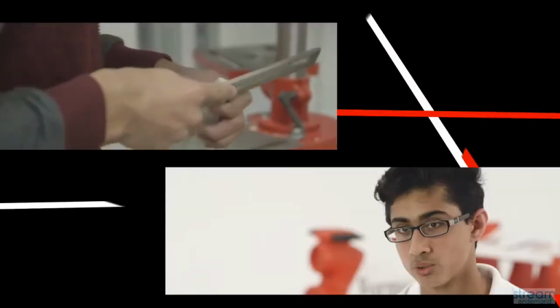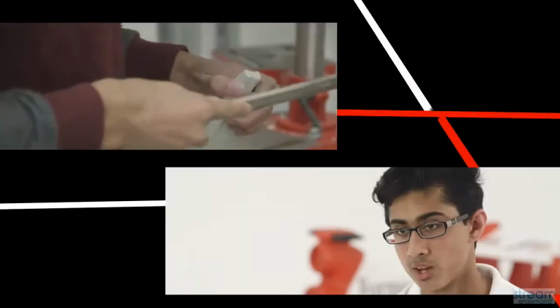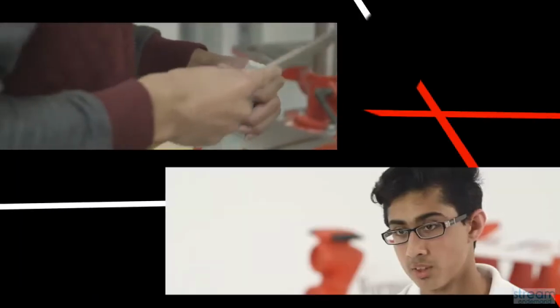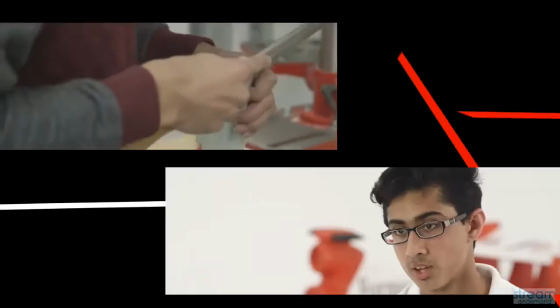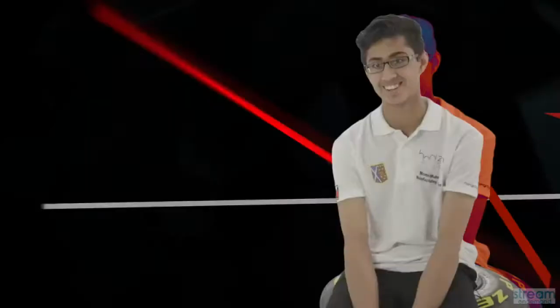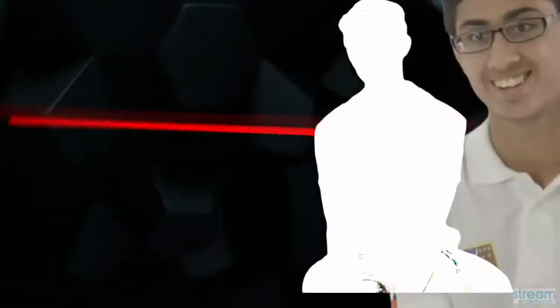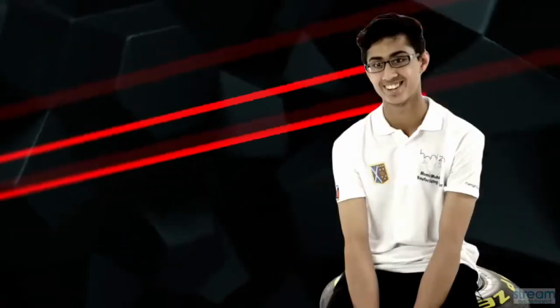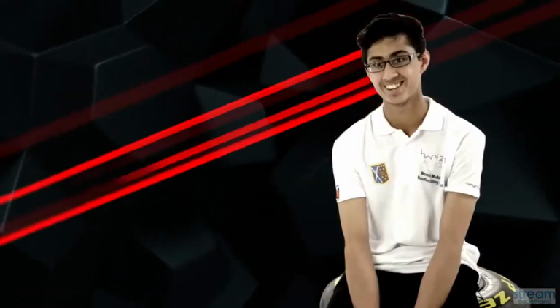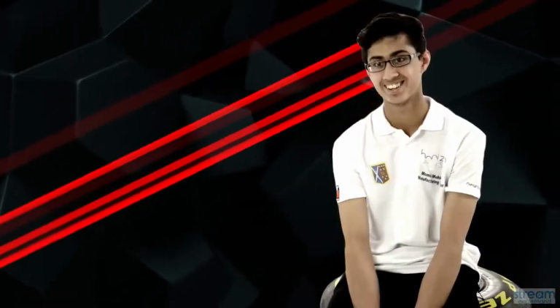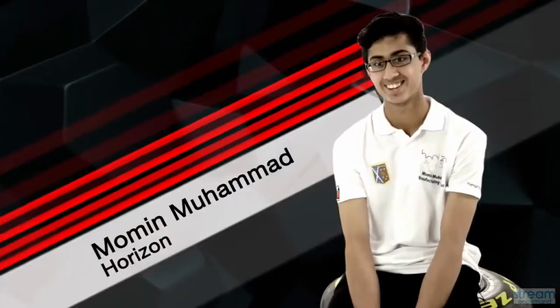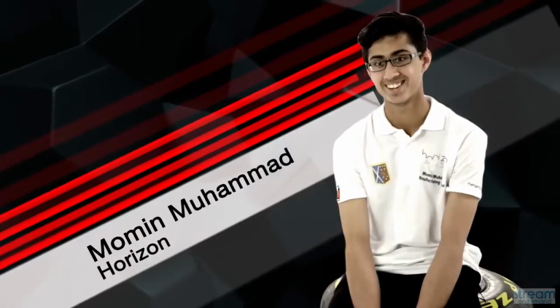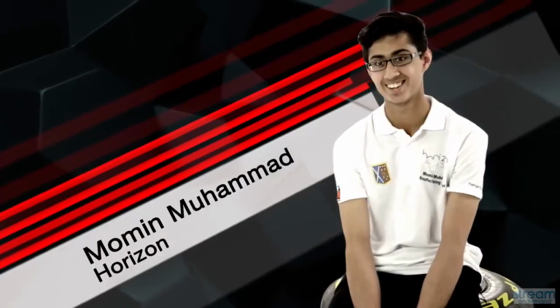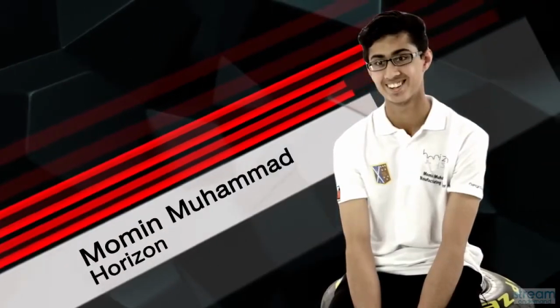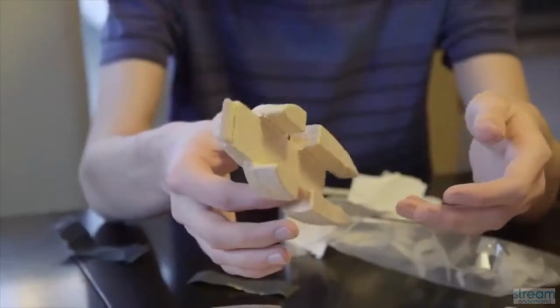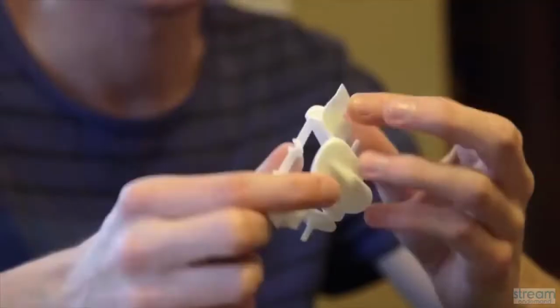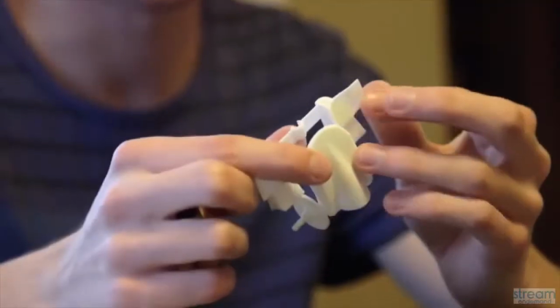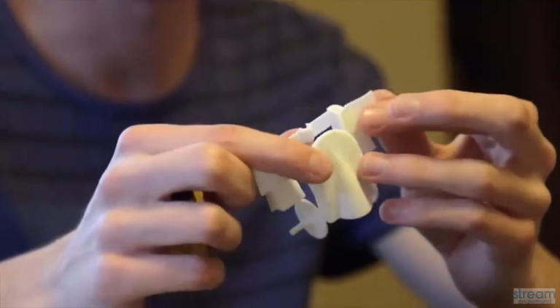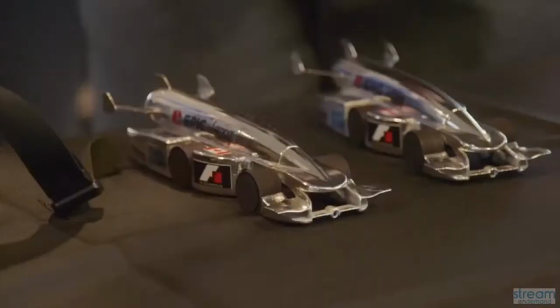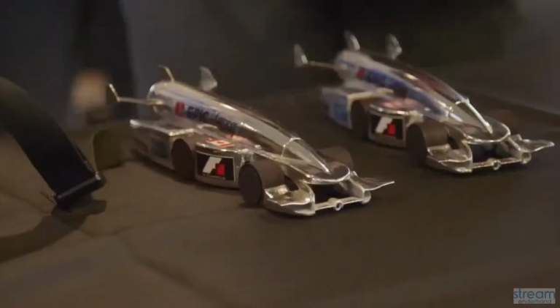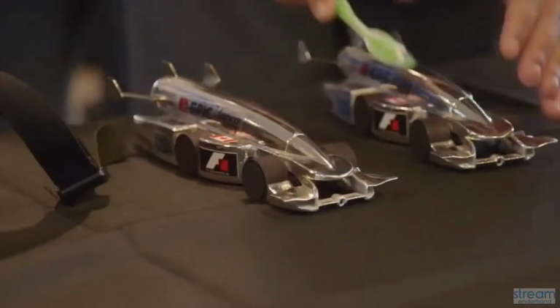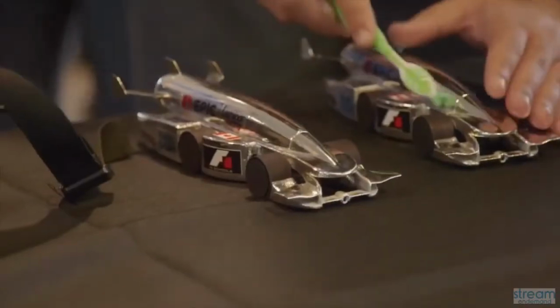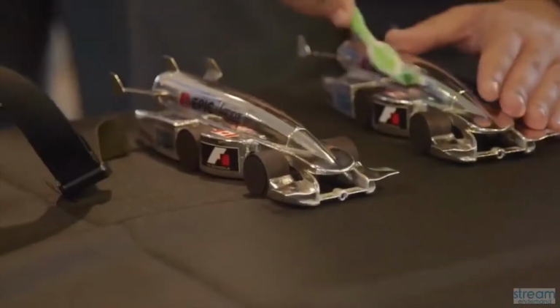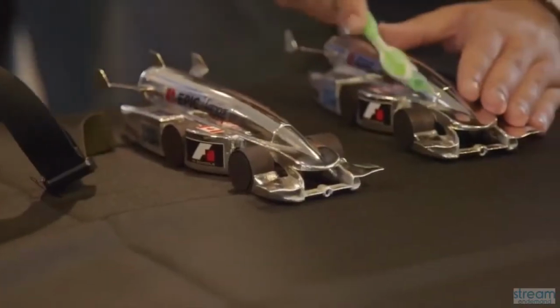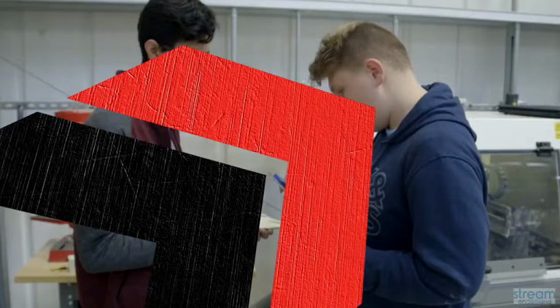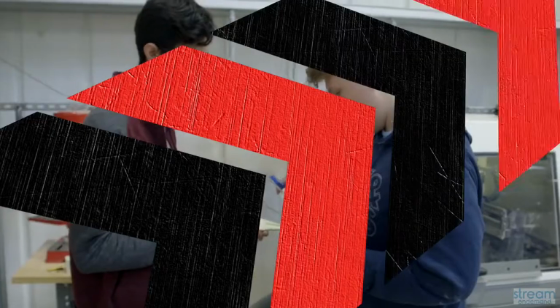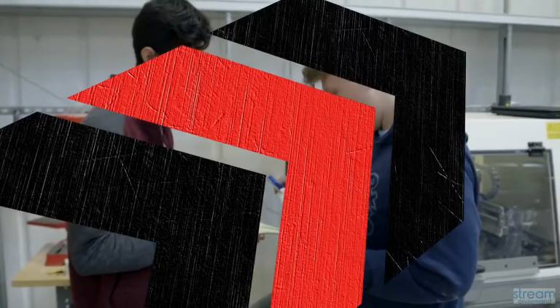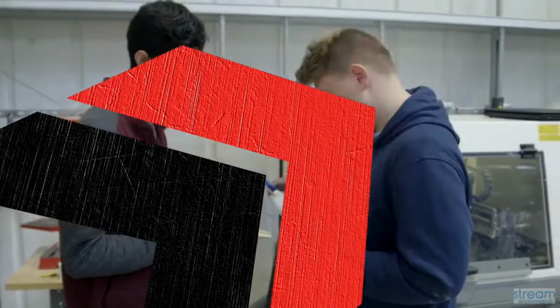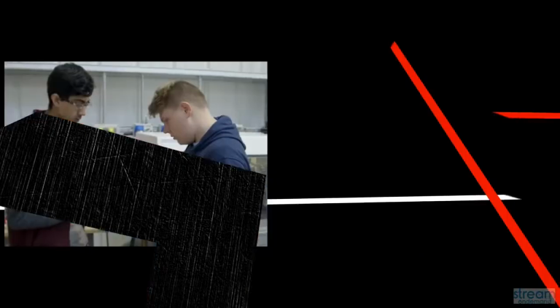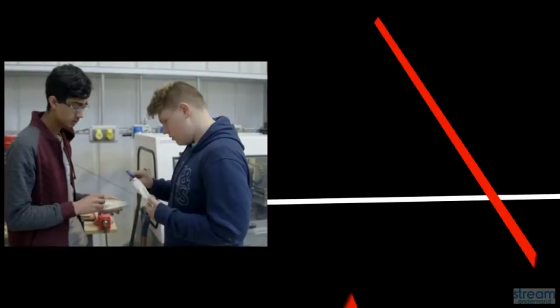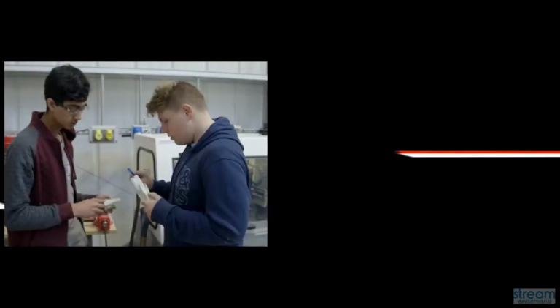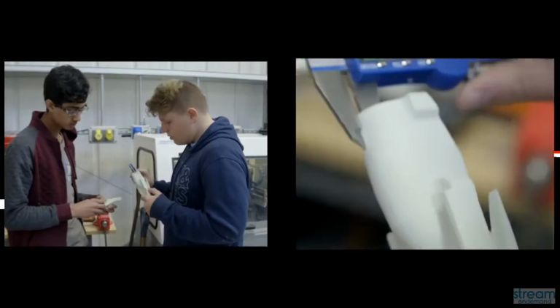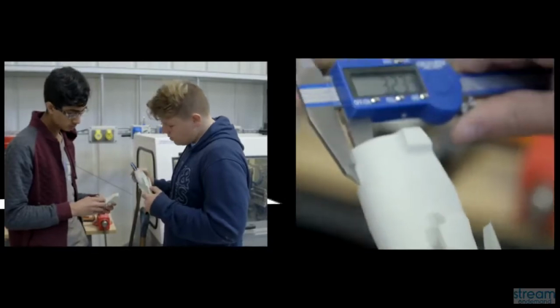You have the axles, you have the wheels, you have the front and back wing. We get a lot of choice for the aerofoils and the wheels.